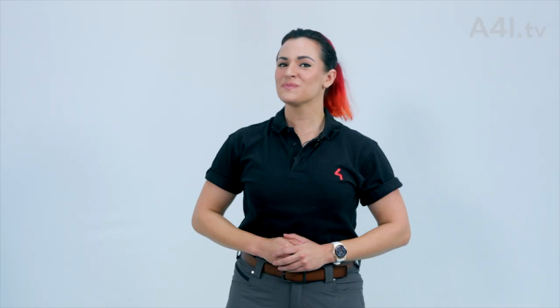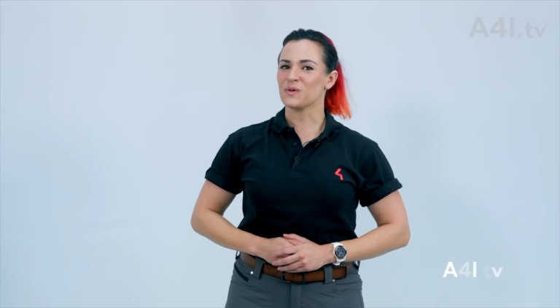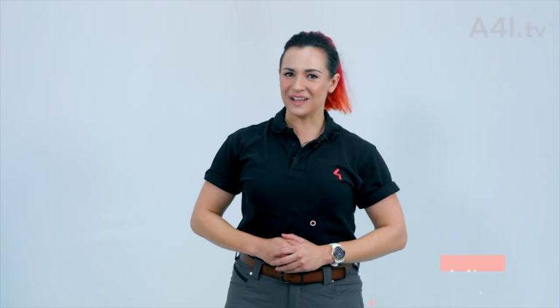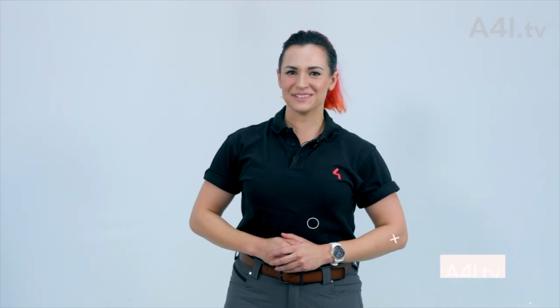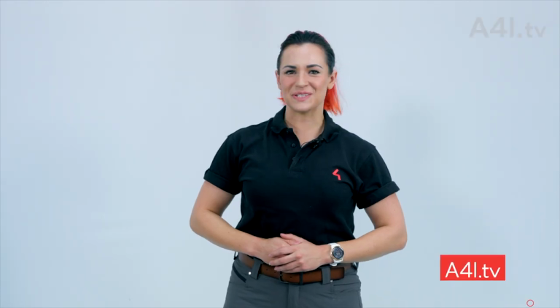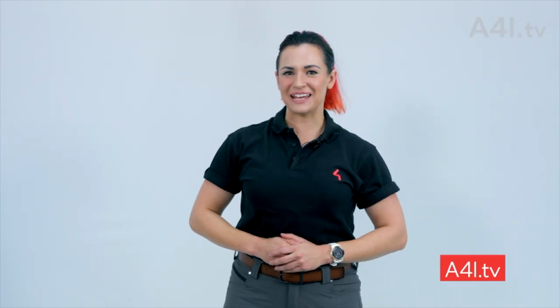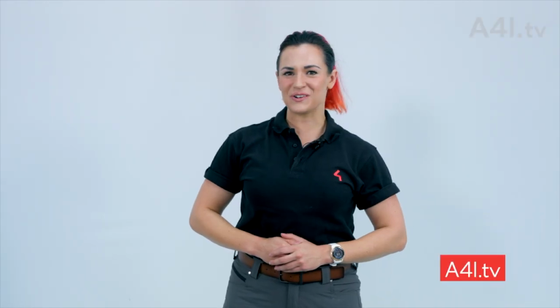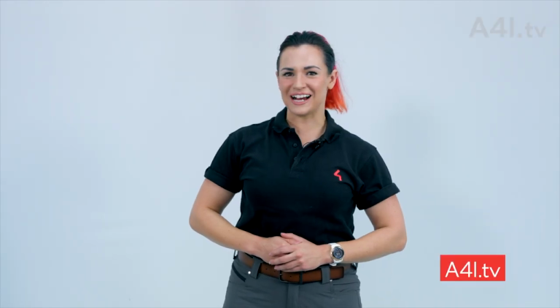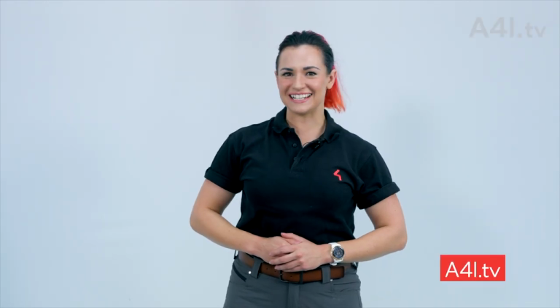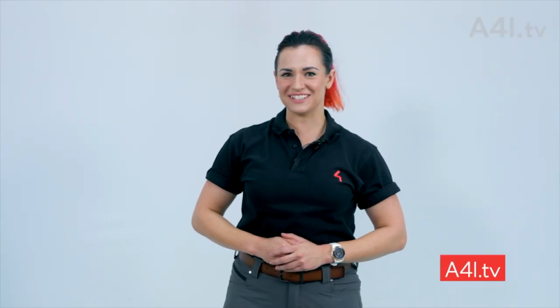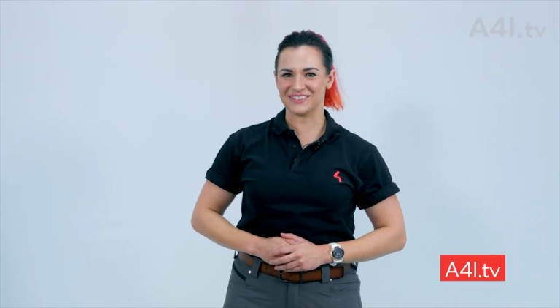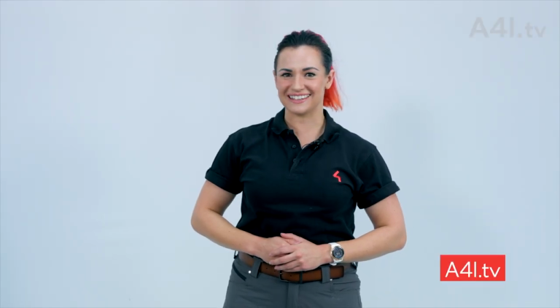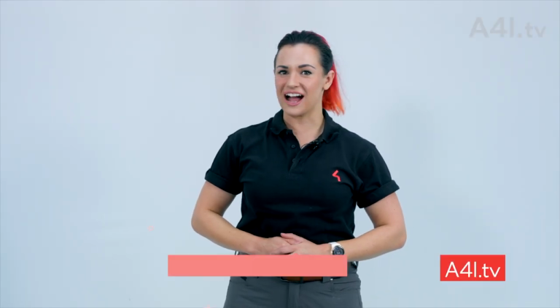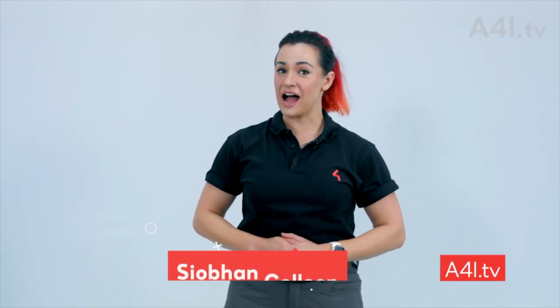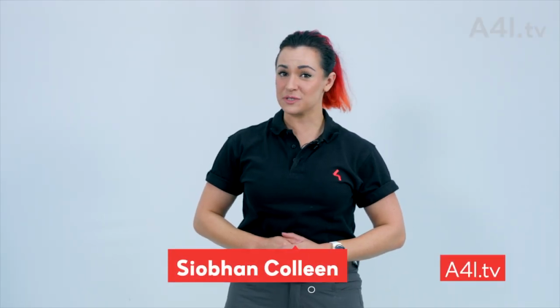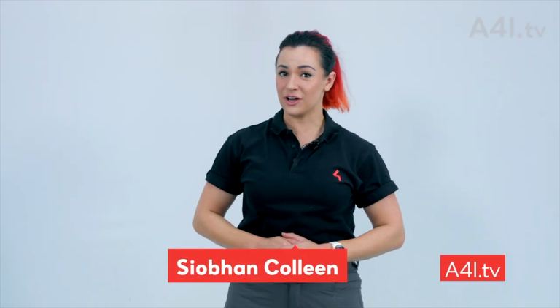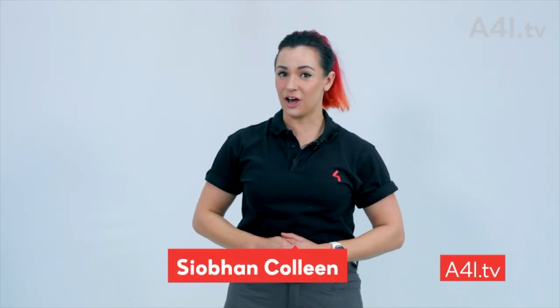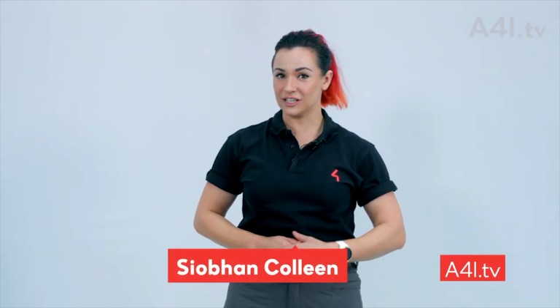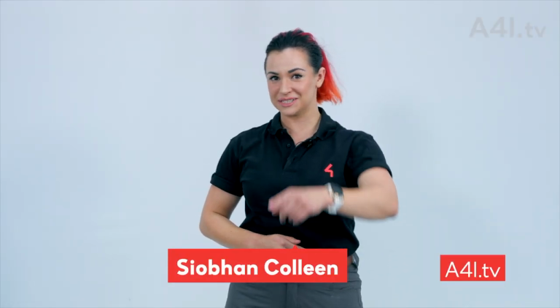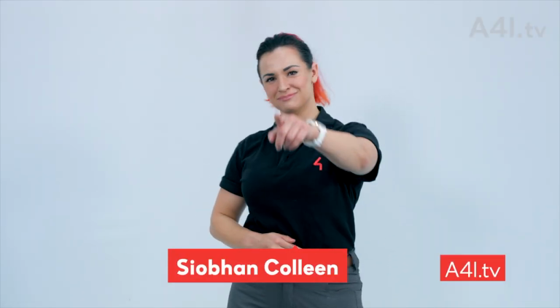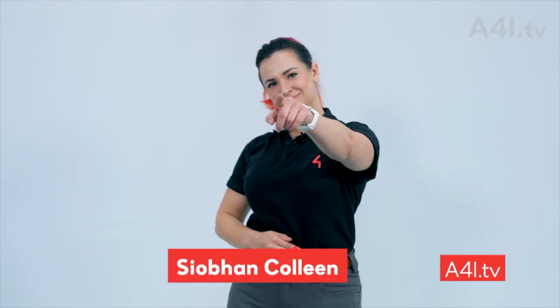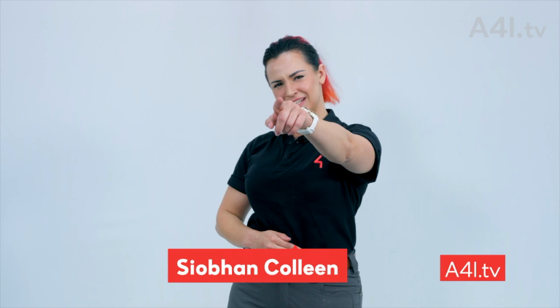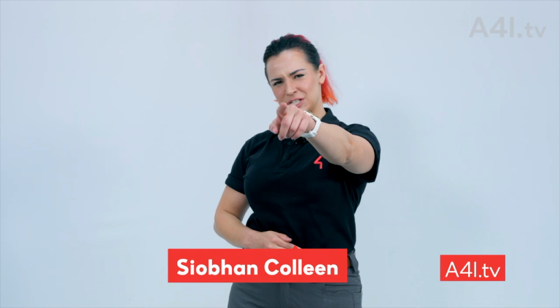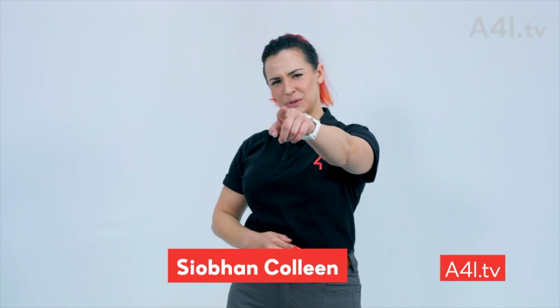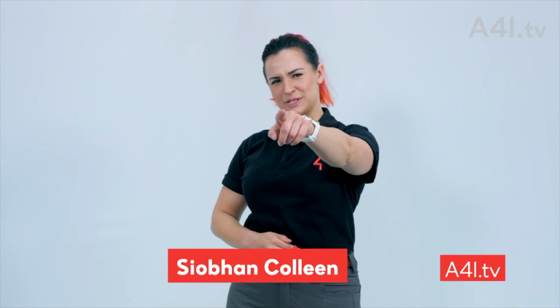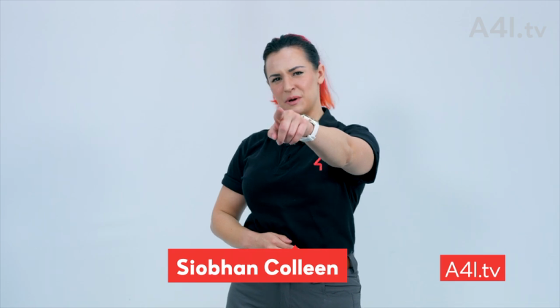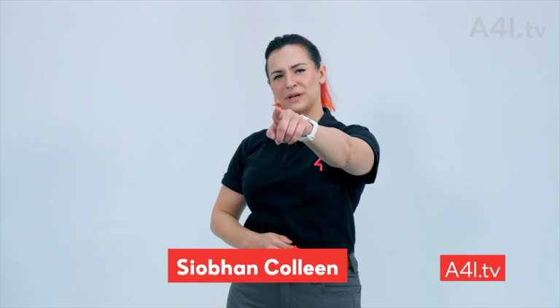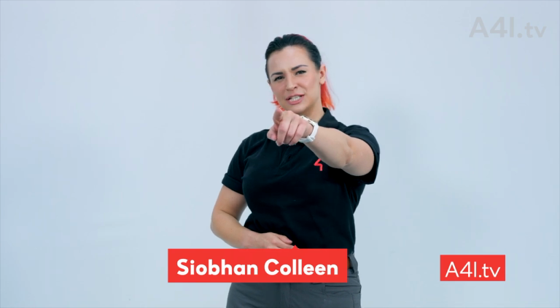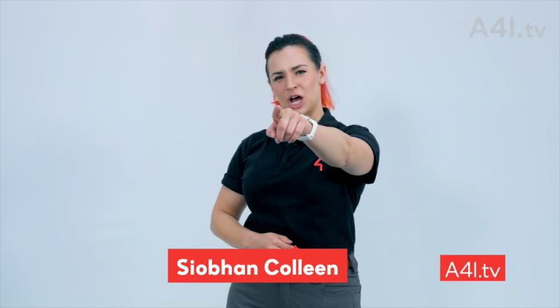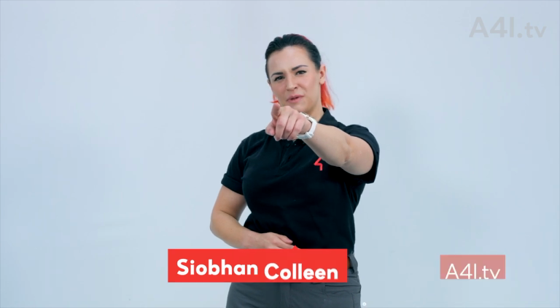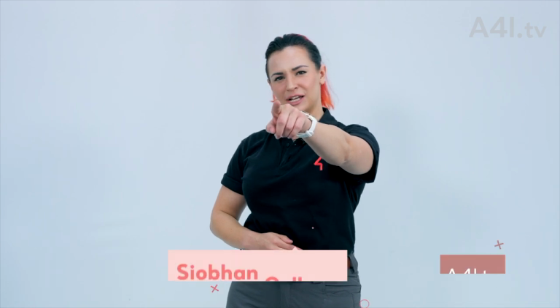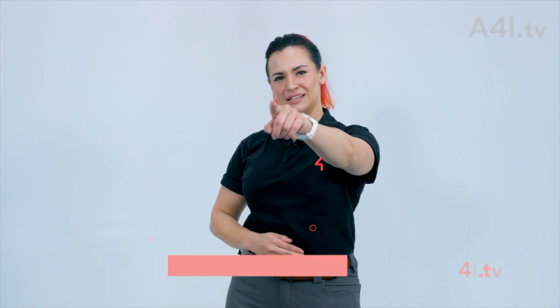Welcome to A4i TV. I'm Siobhan Colleen. Let's interpret some arena chalk markings.